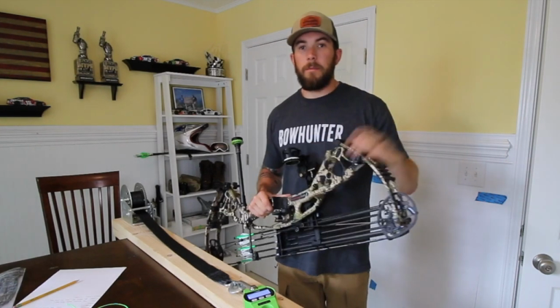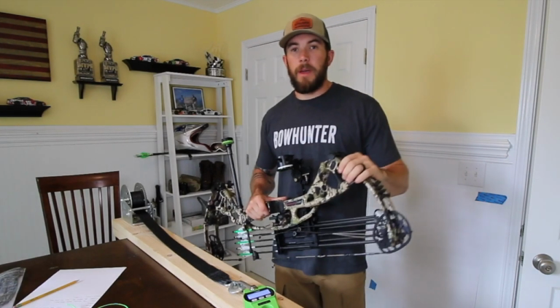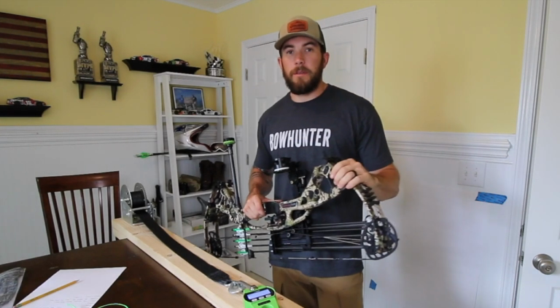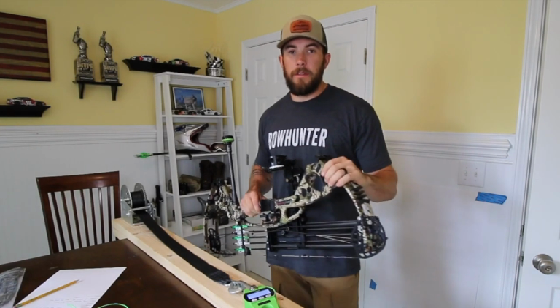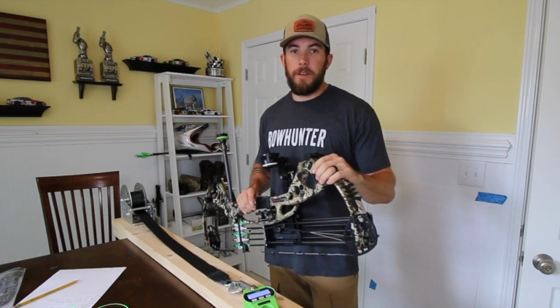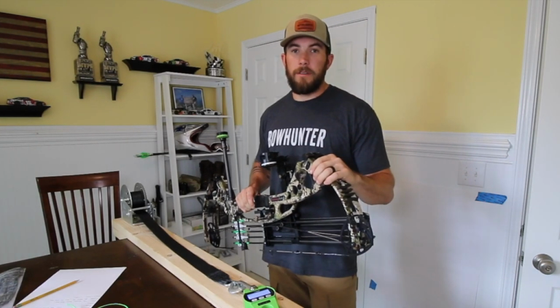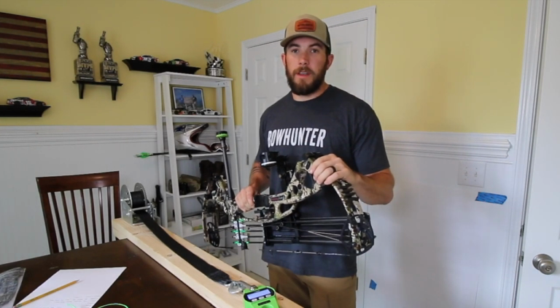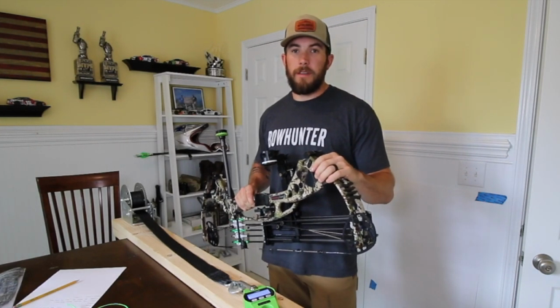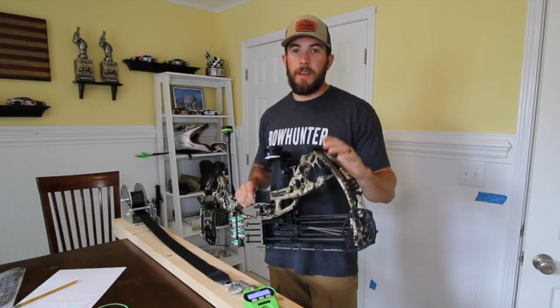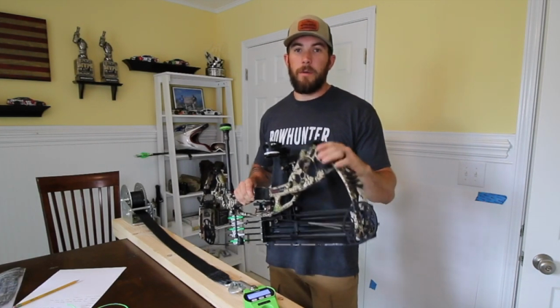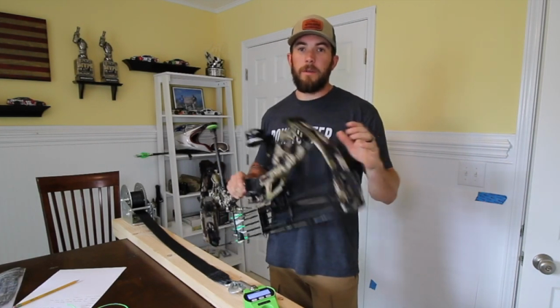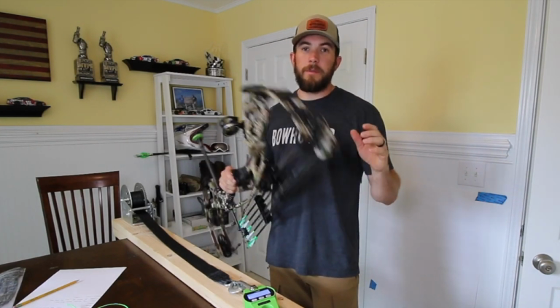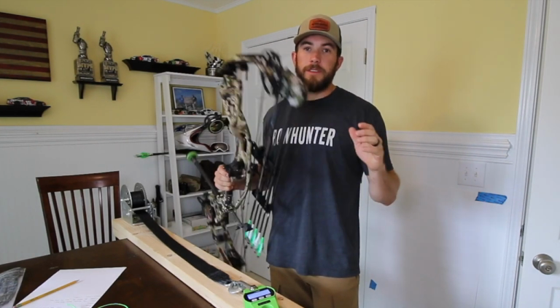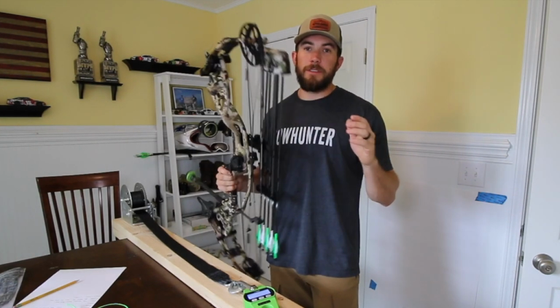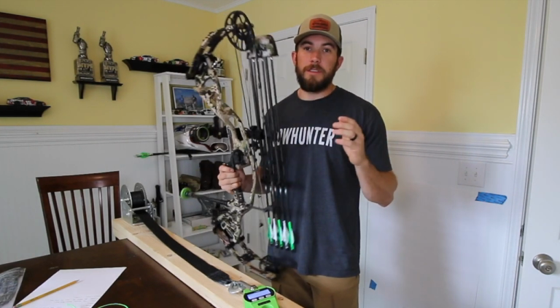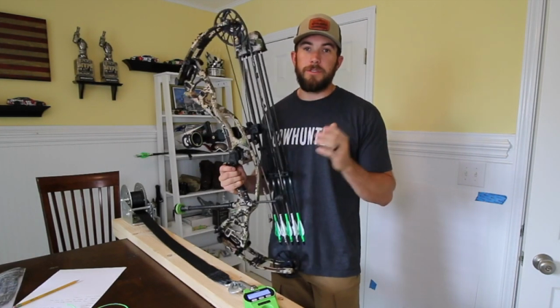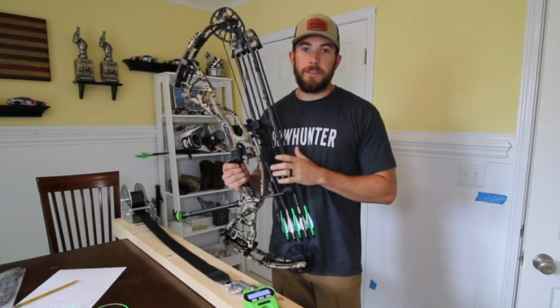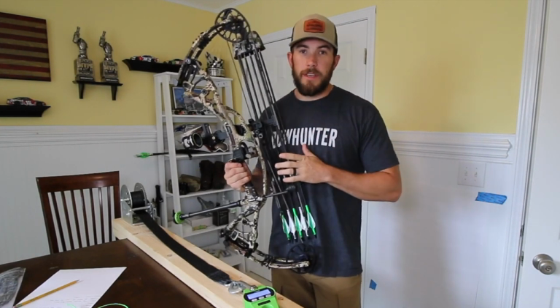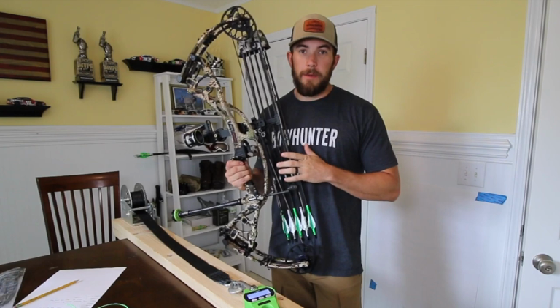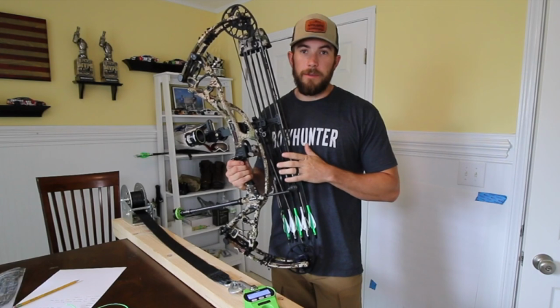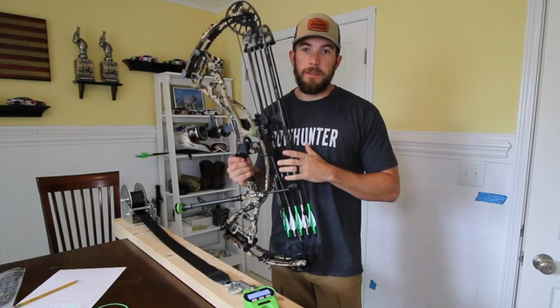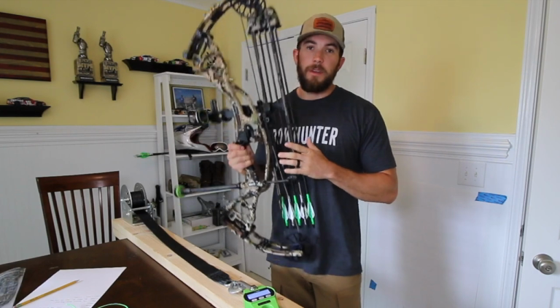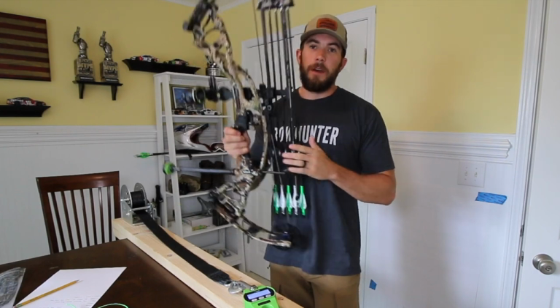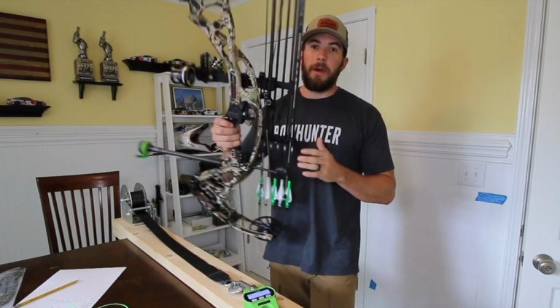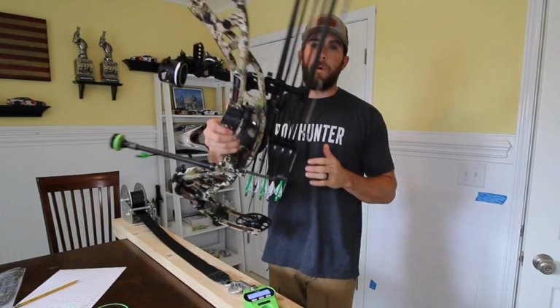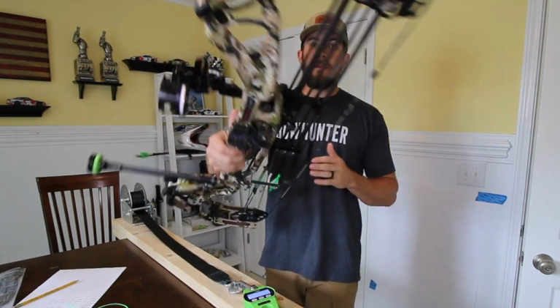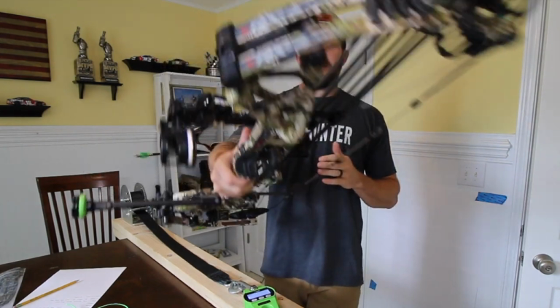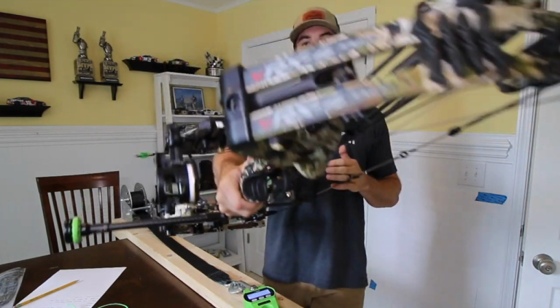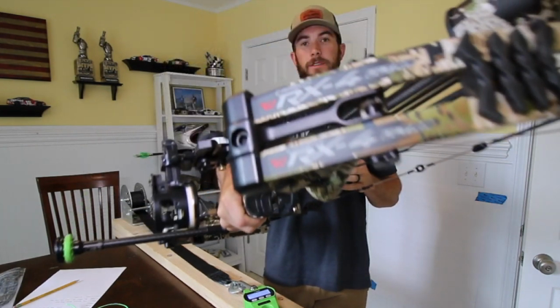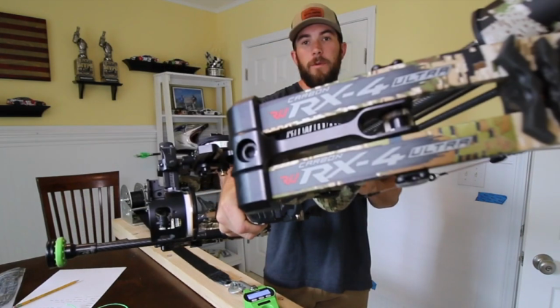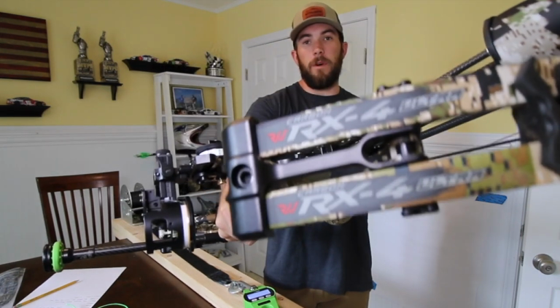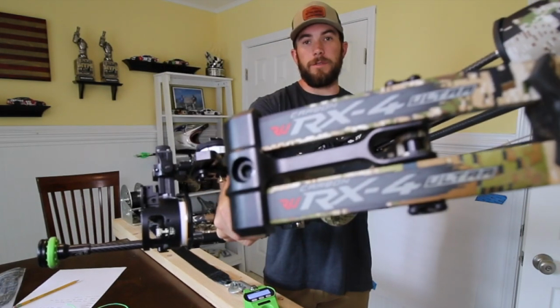Welcome back with another video today. Today we're going to be changing the strings and cables on my Hoyt RX4 Ultra.